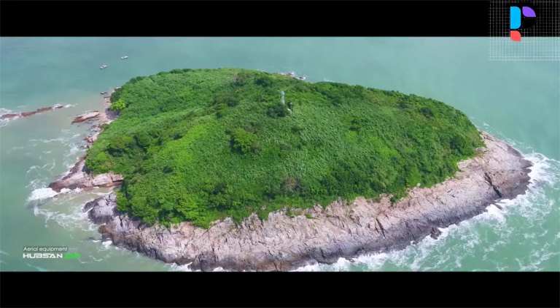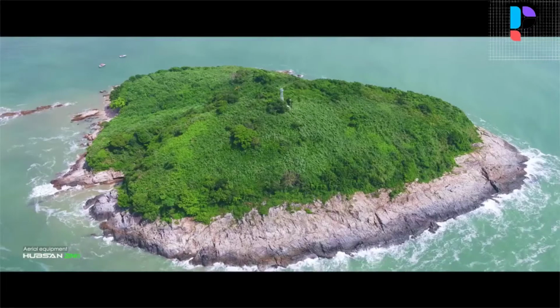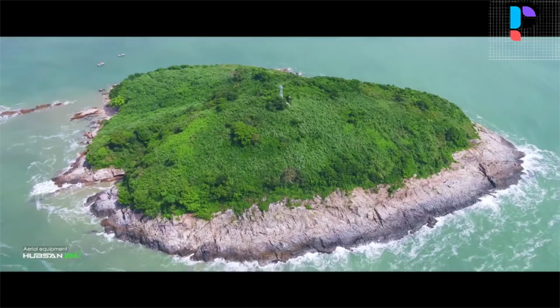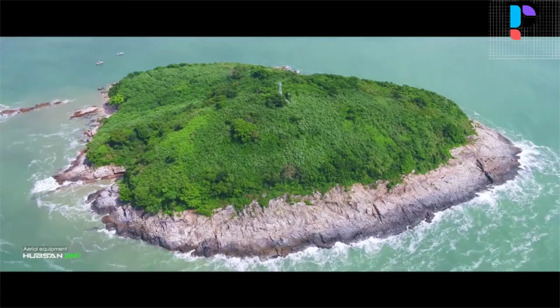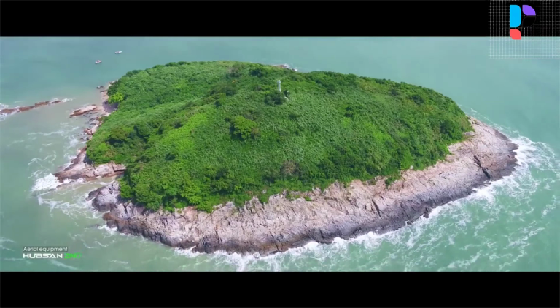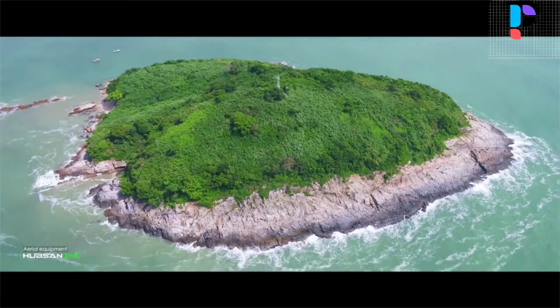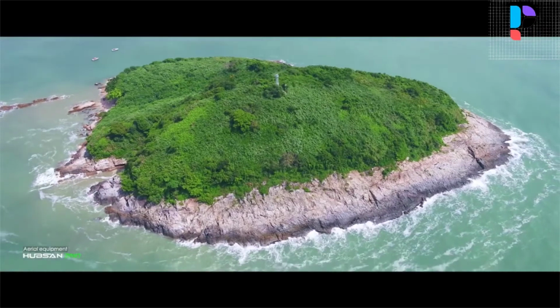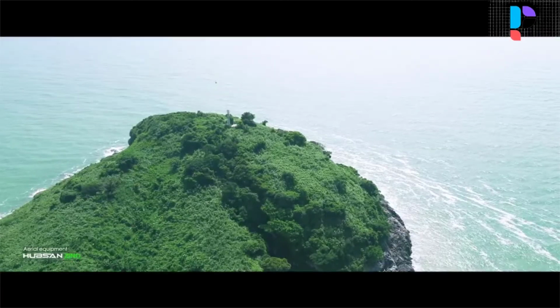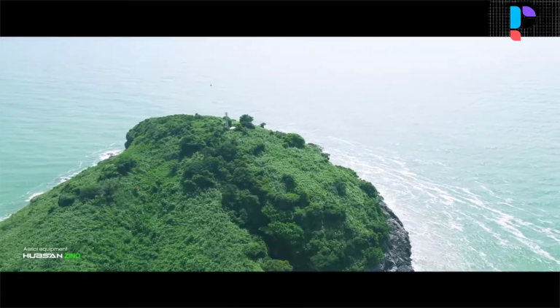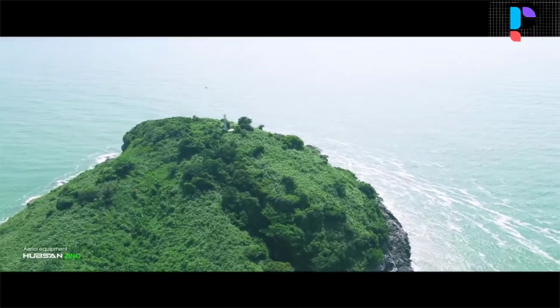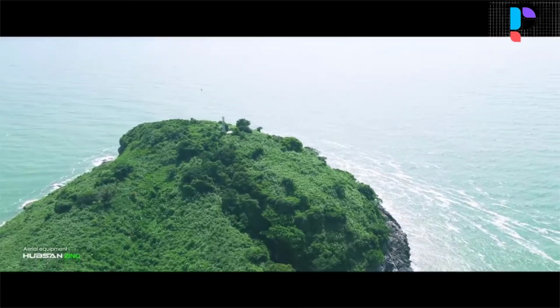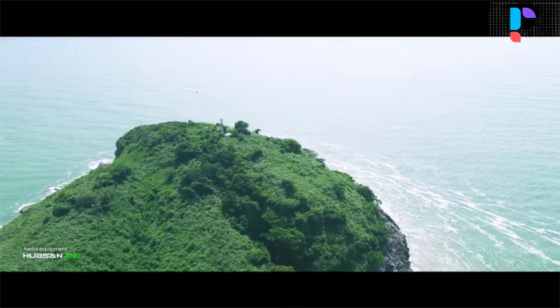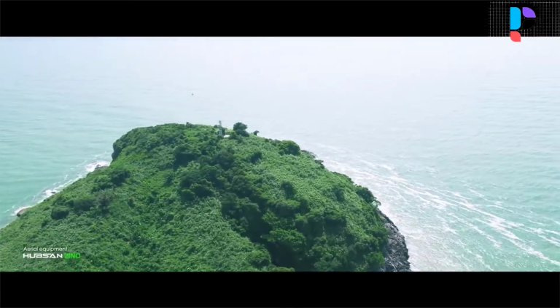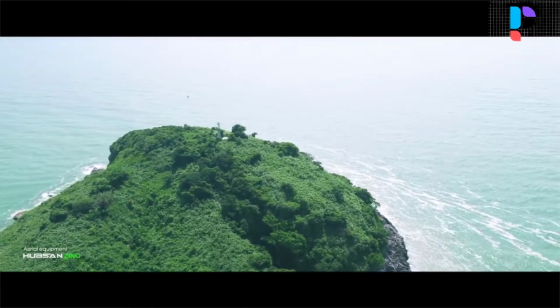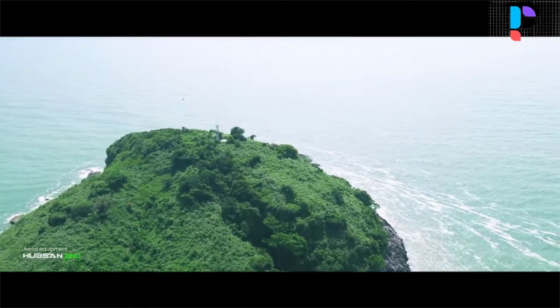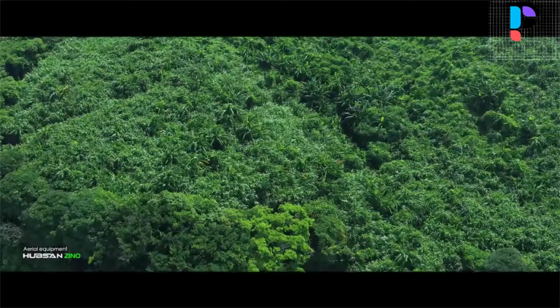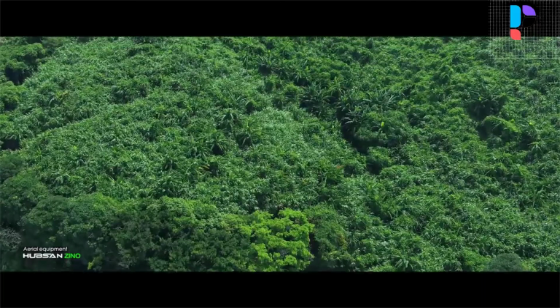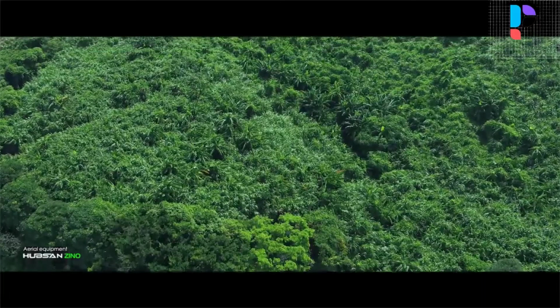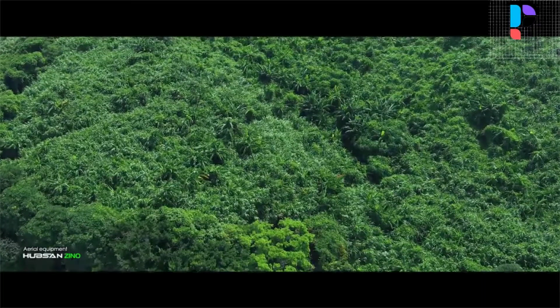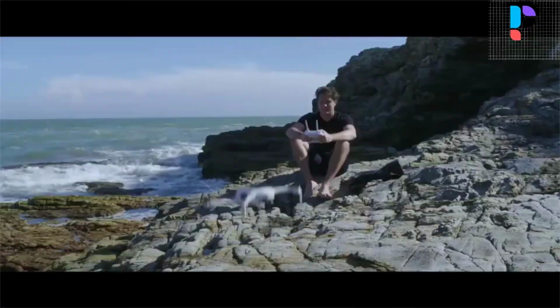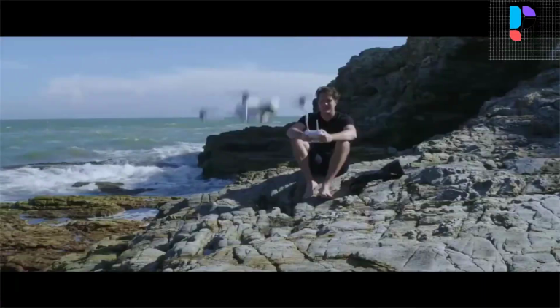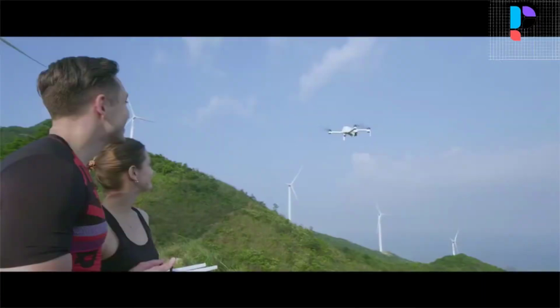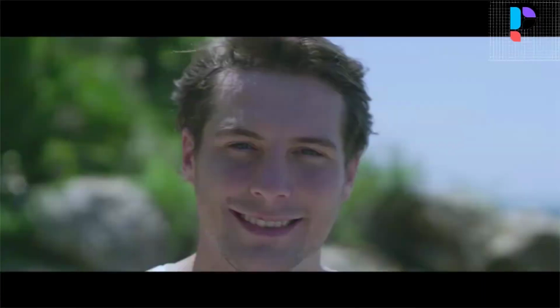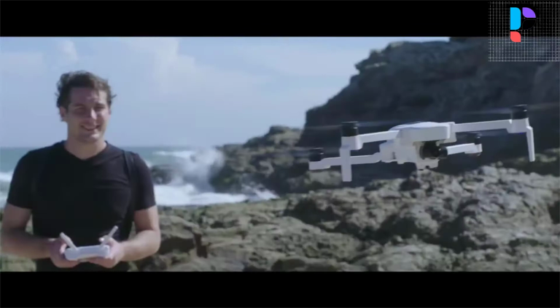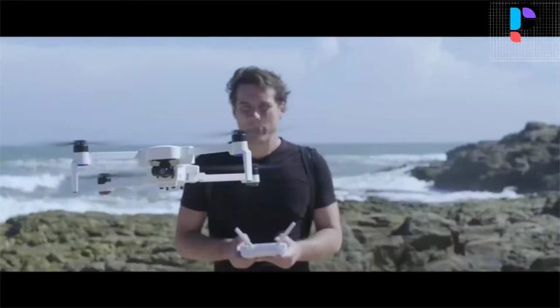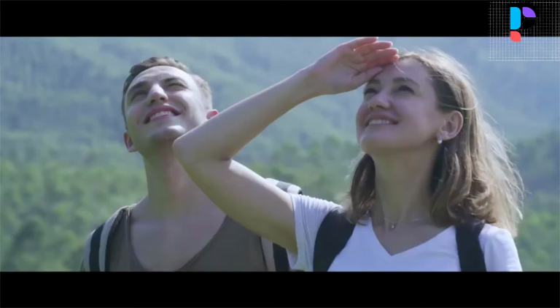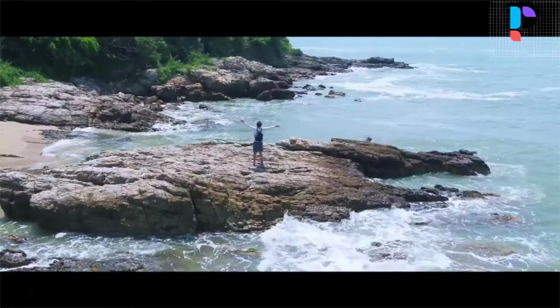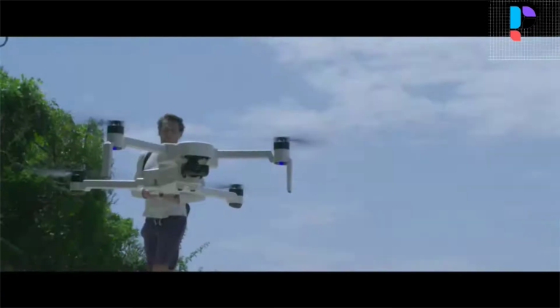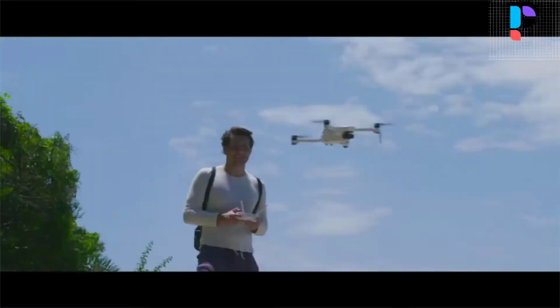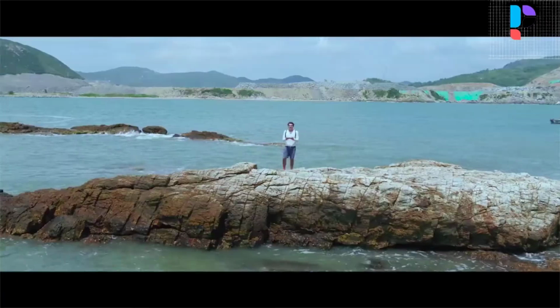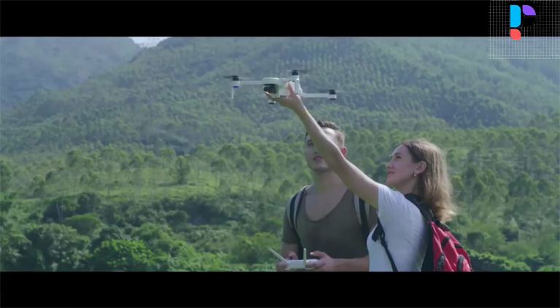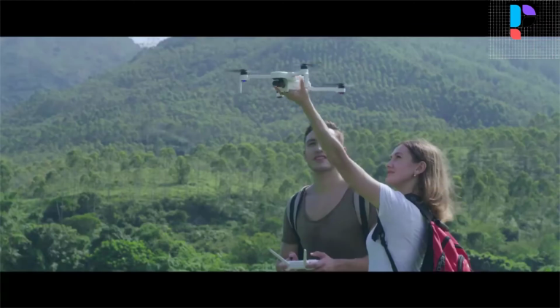This feature makes using the Hubsan 4K HD camera drone extremely simple. With one single click, you can get started with its classy panoramic mode, line flying mode, and videography of ultra-professional quality.